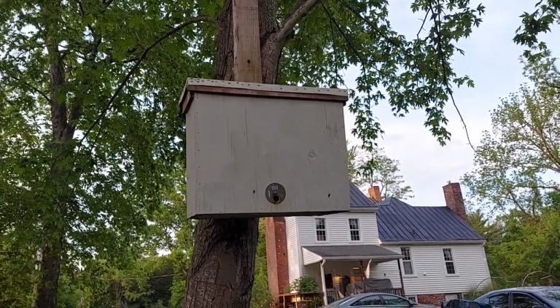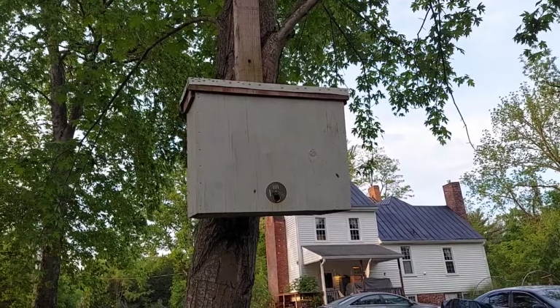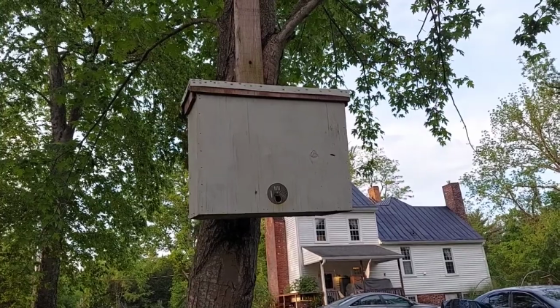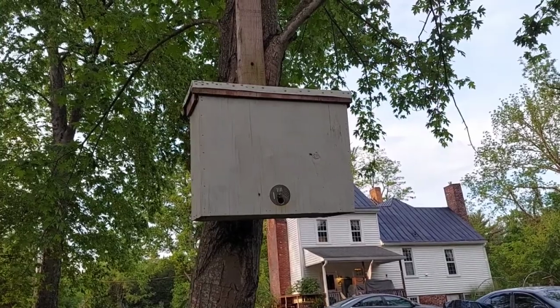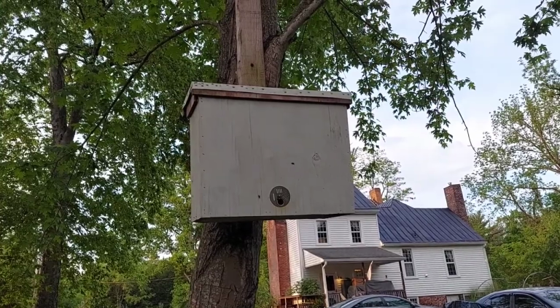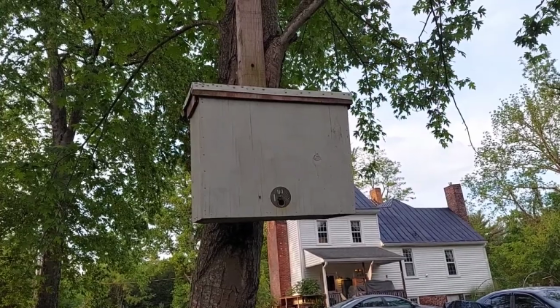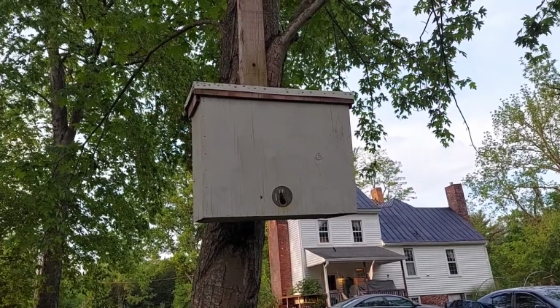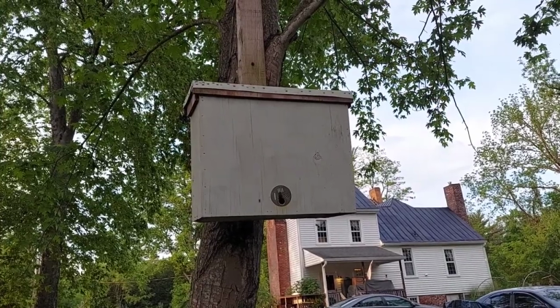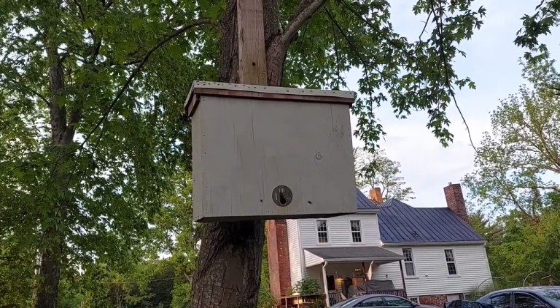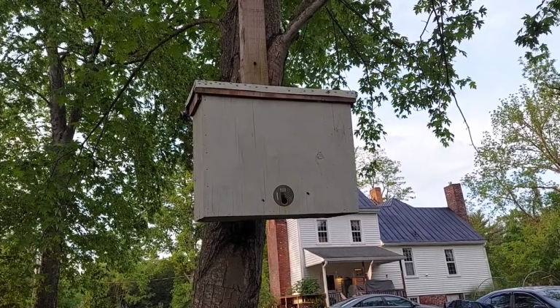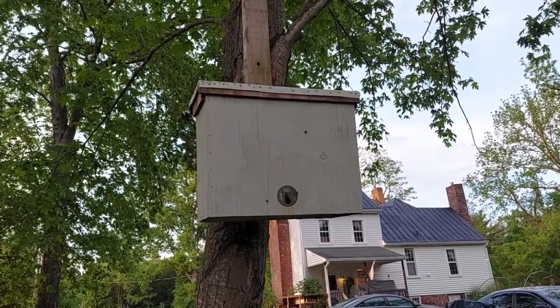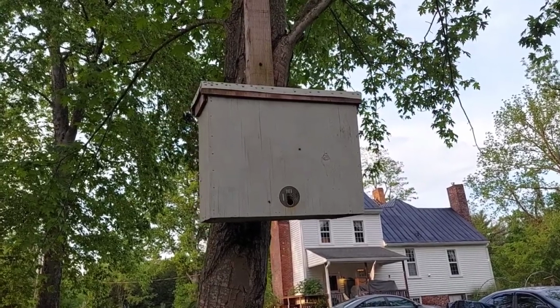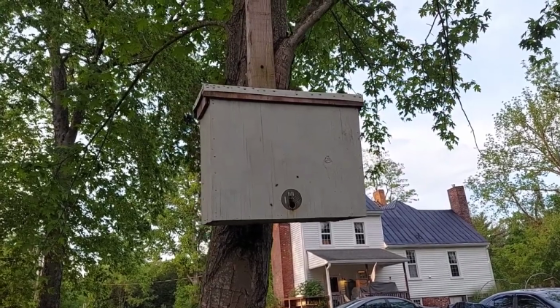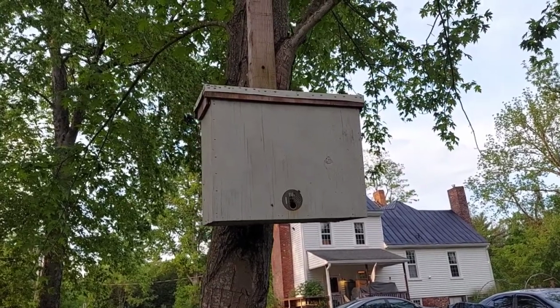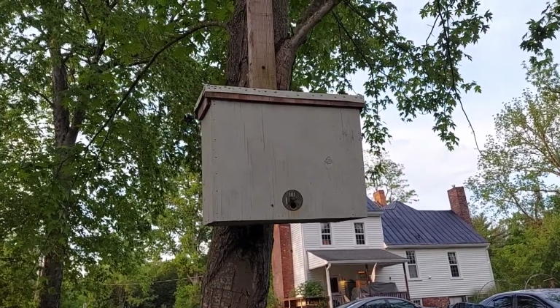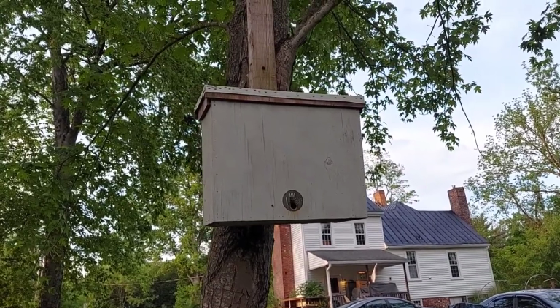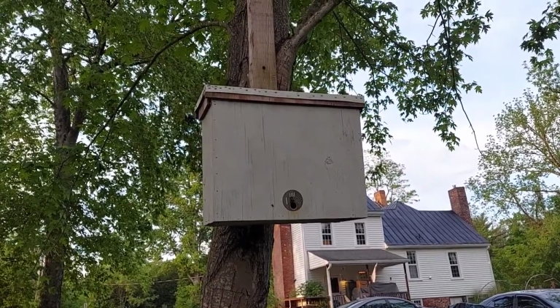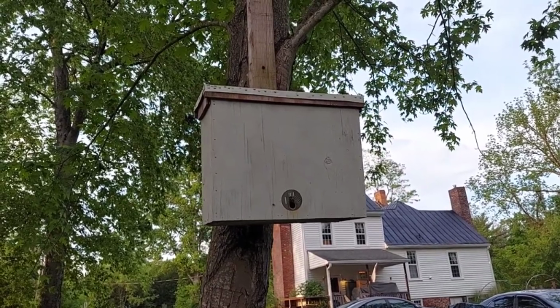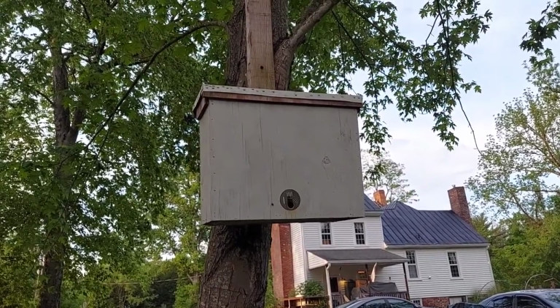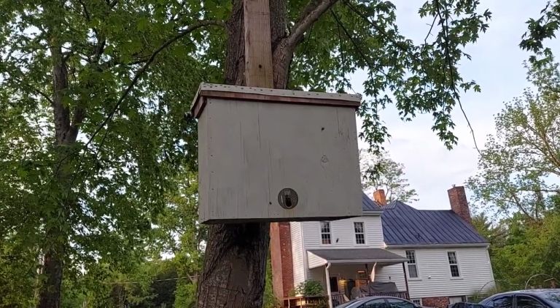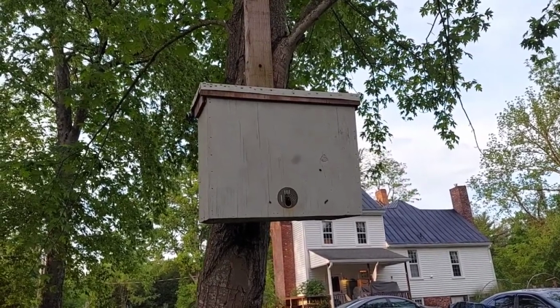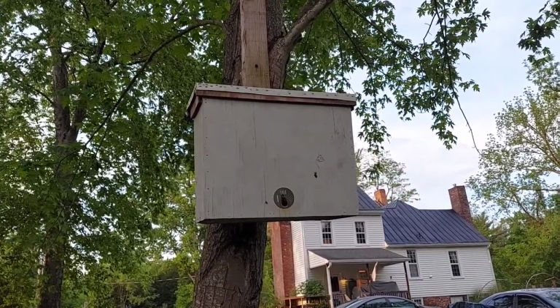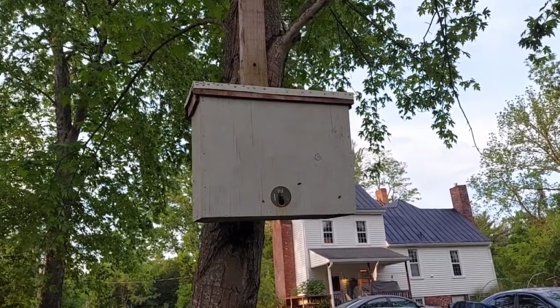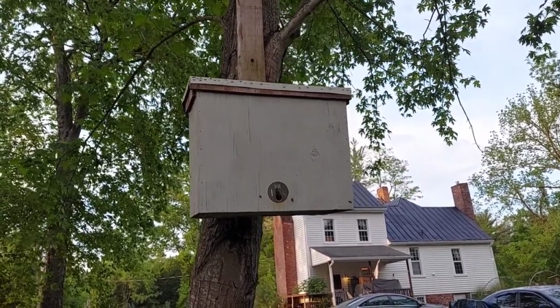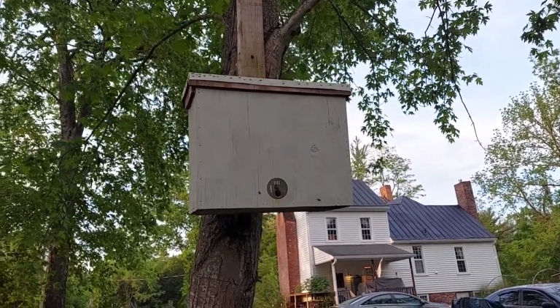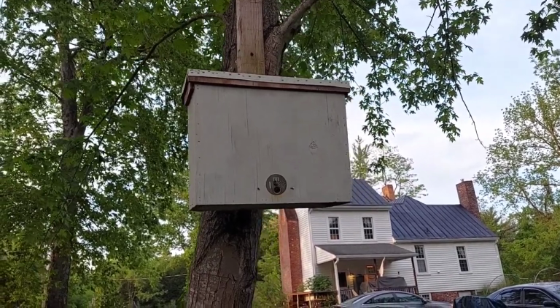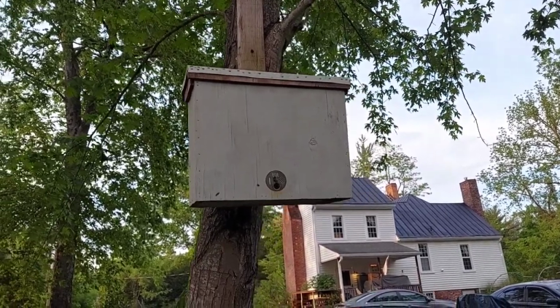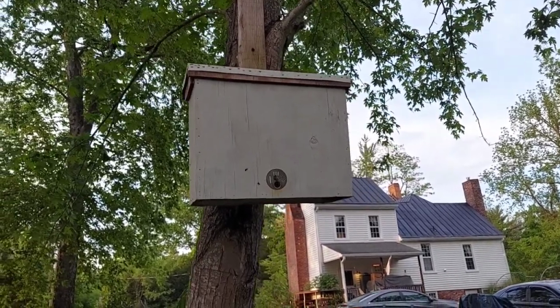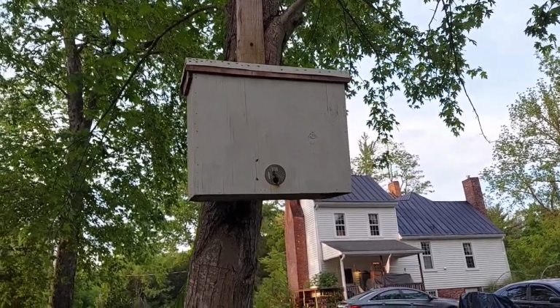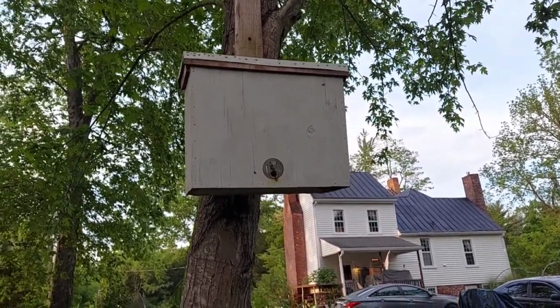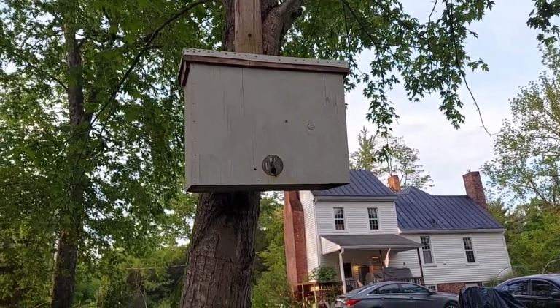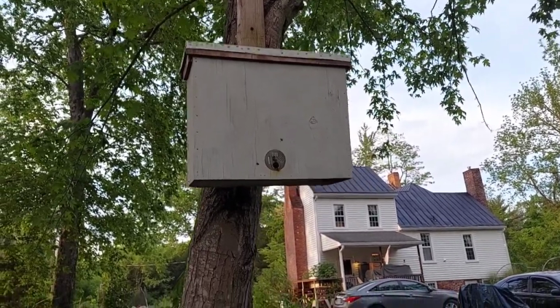I put it in a Ziploc bag, poke a few holes, and stick it in the bottom of the trap. Then I hang them up and wait and see what shows up.